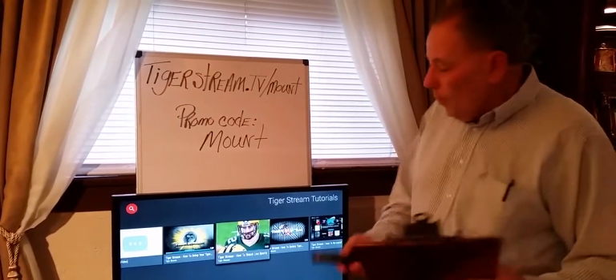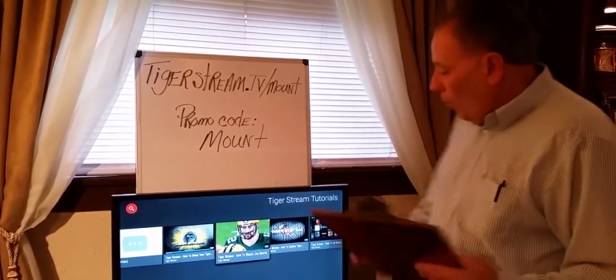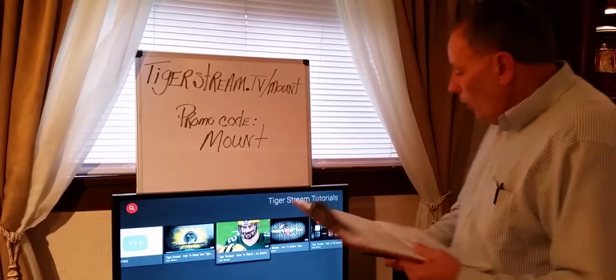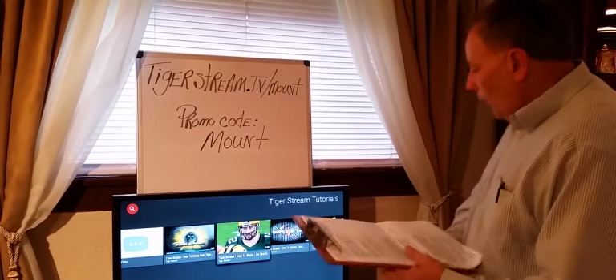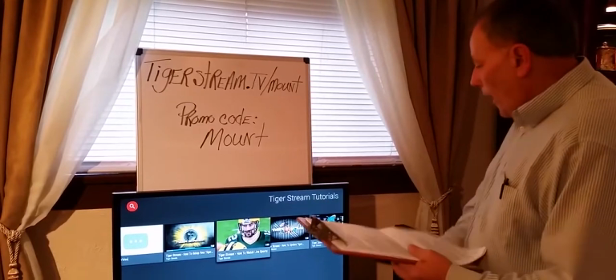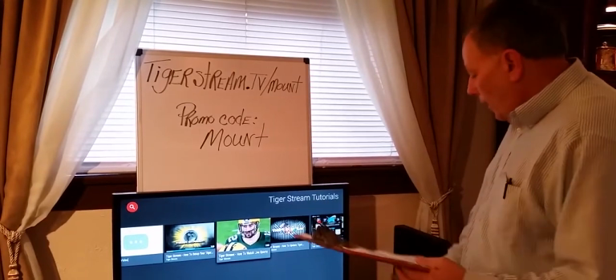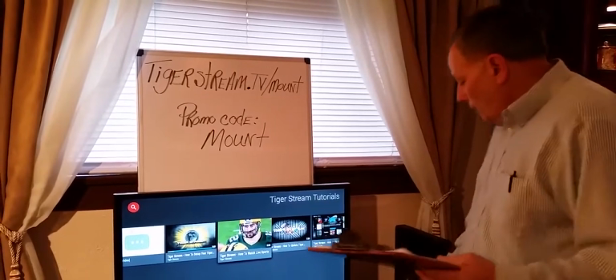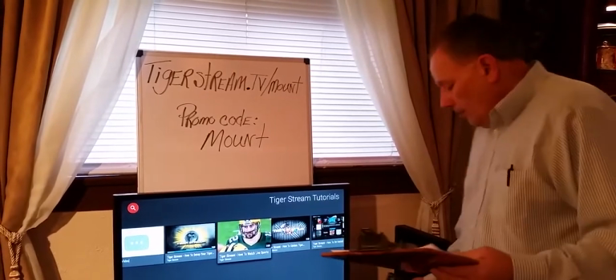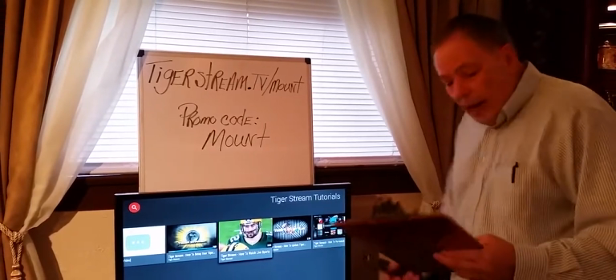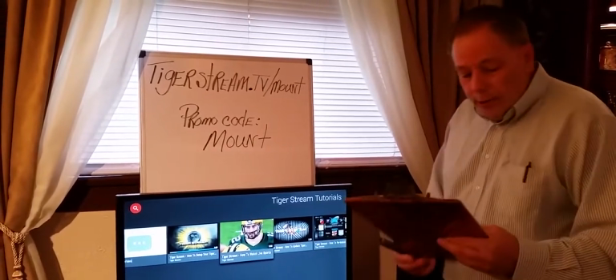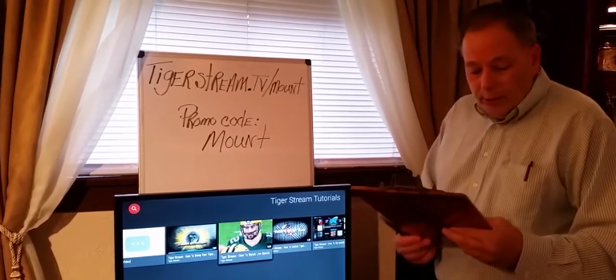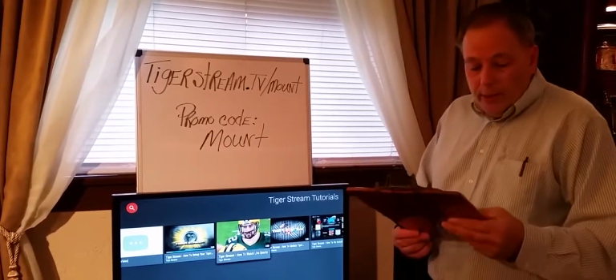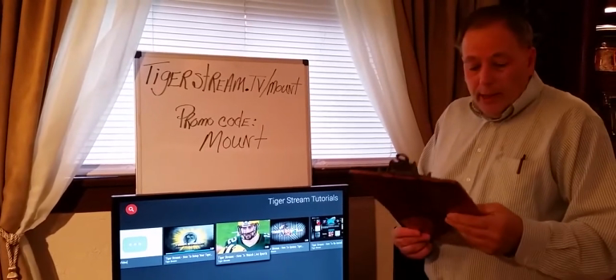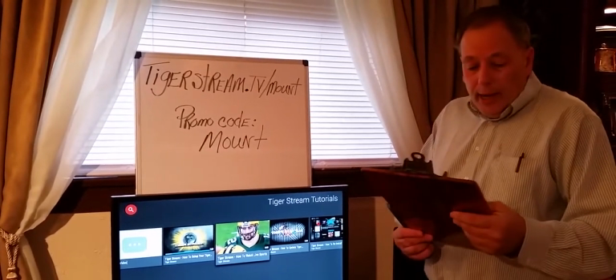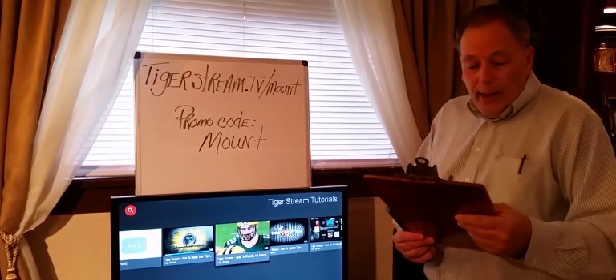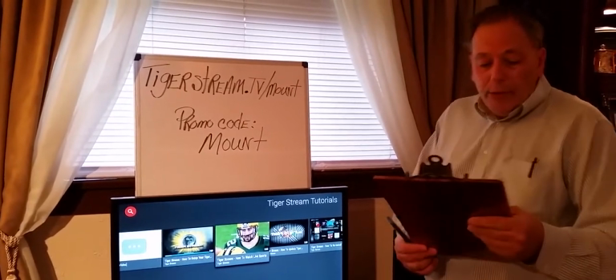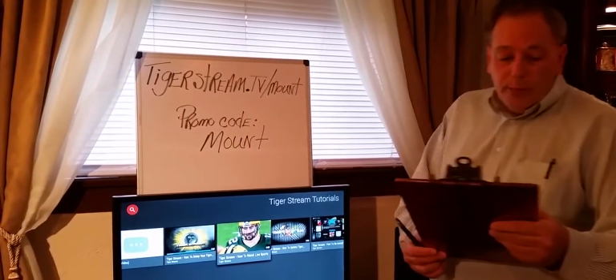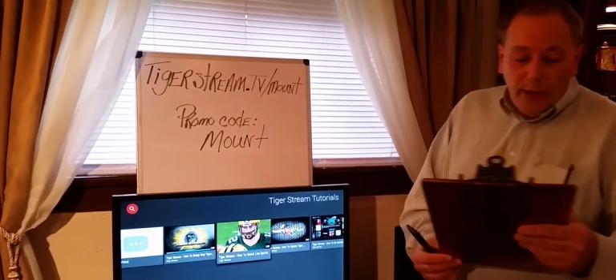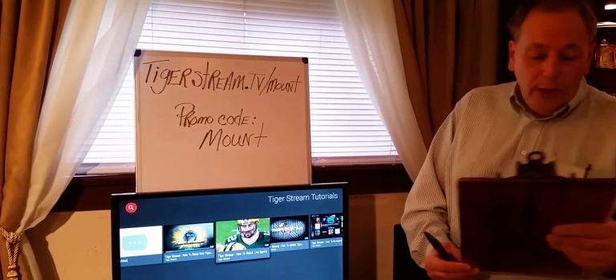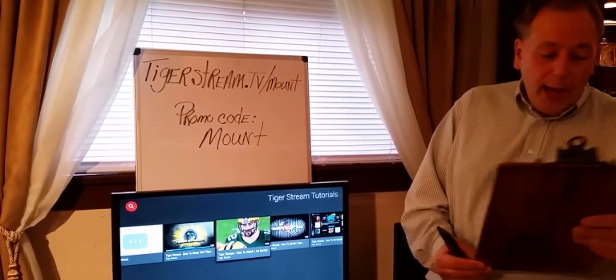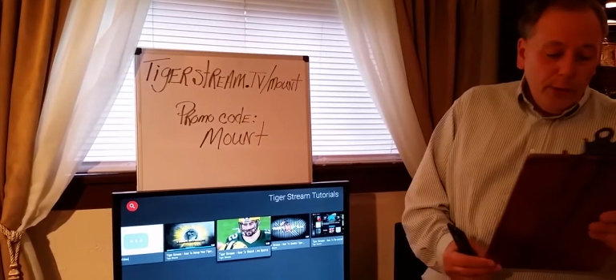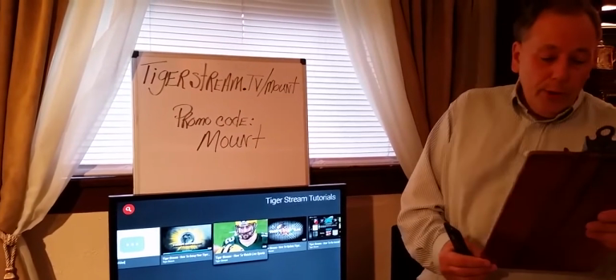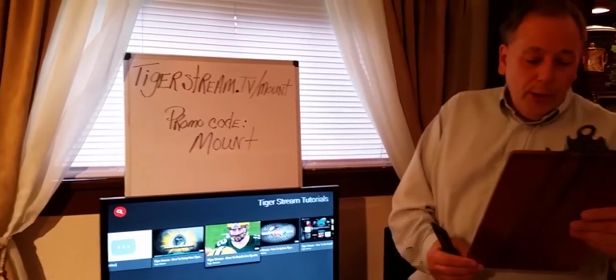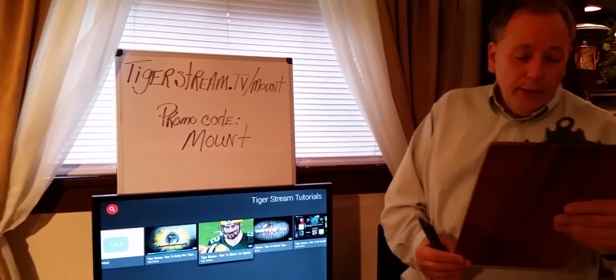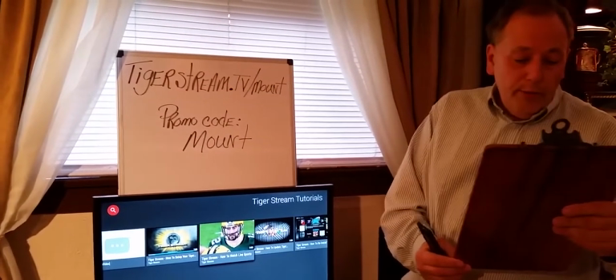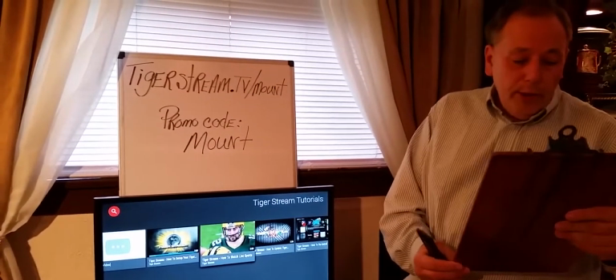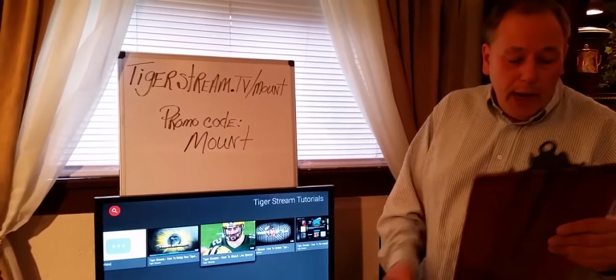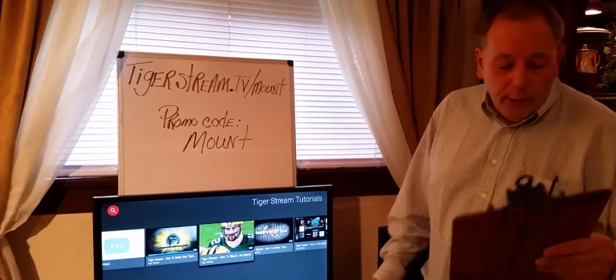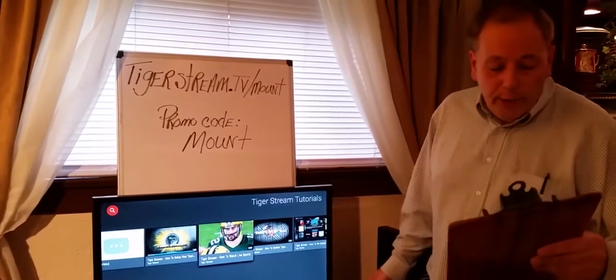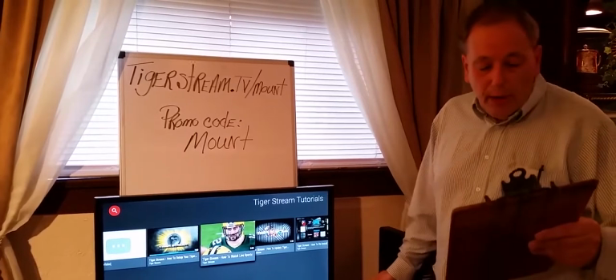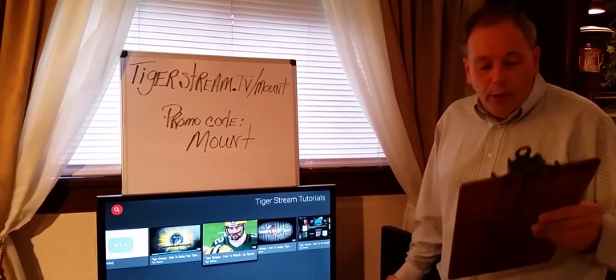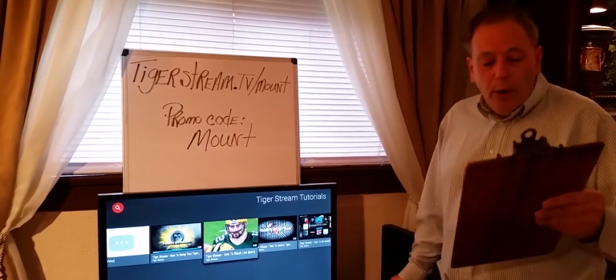What we're looking at is TigerStream, and they have a script, so hello guys — we're going to review the TigerStream micro PC.